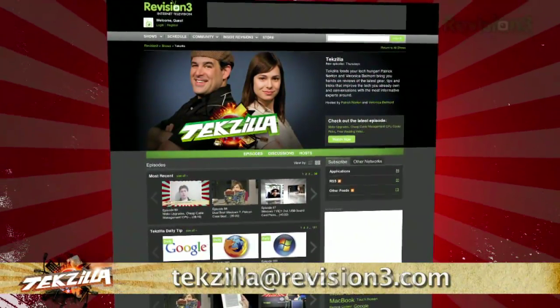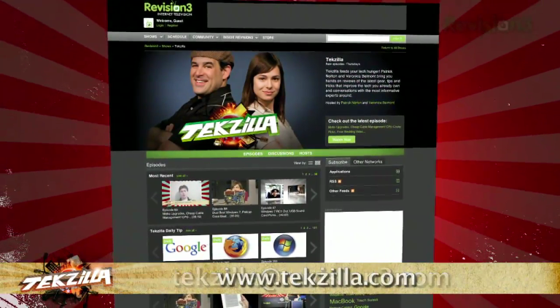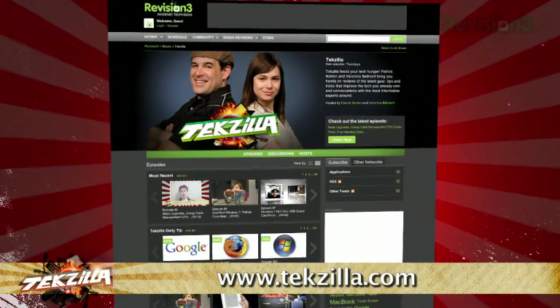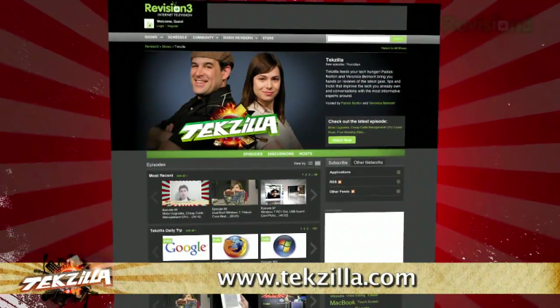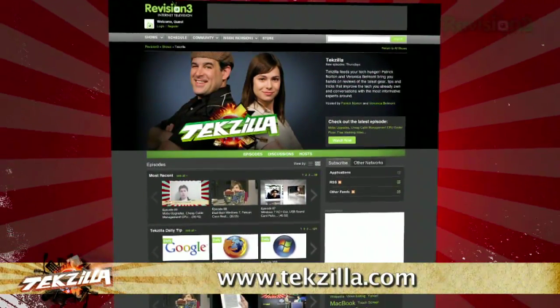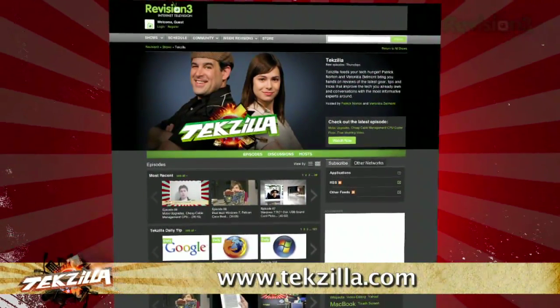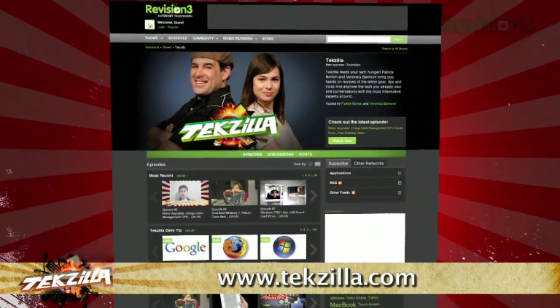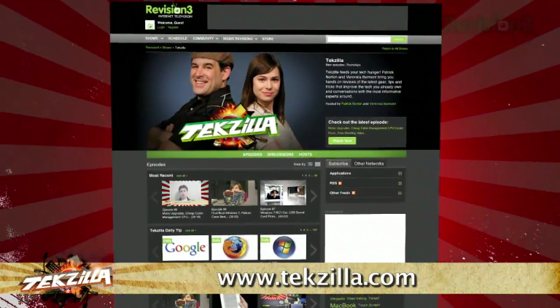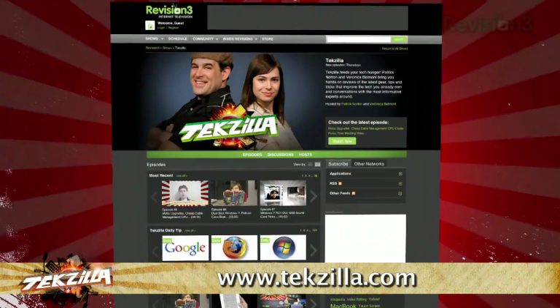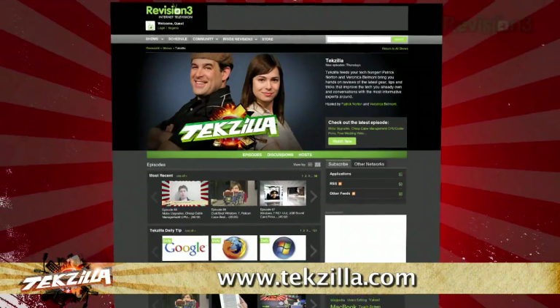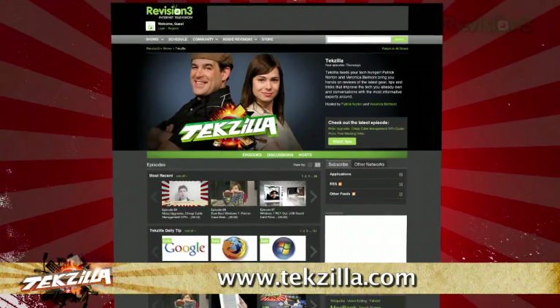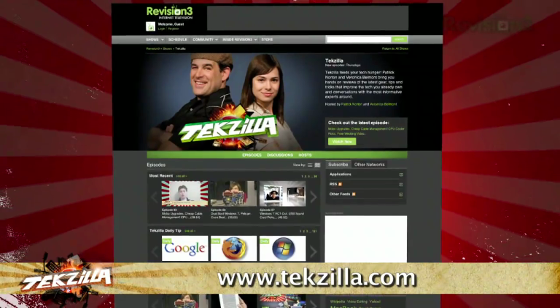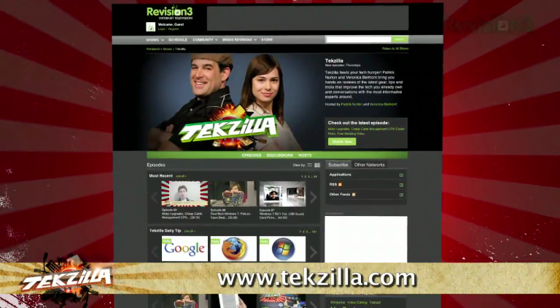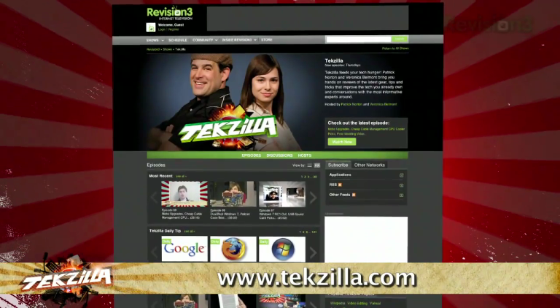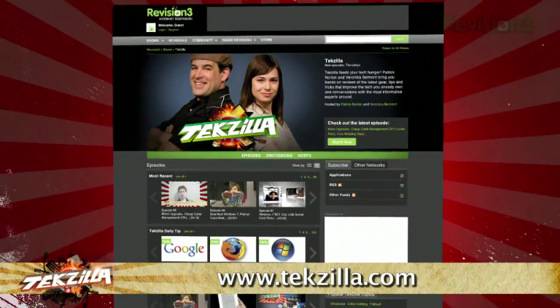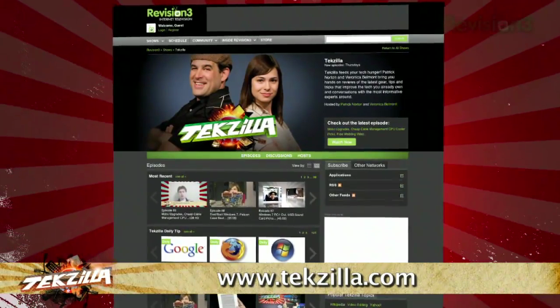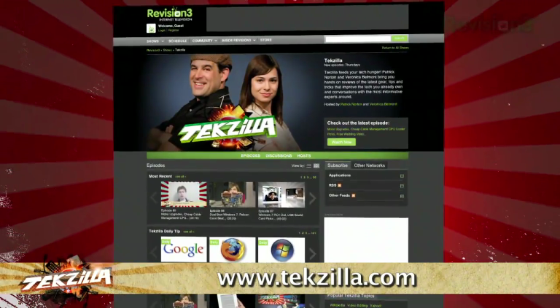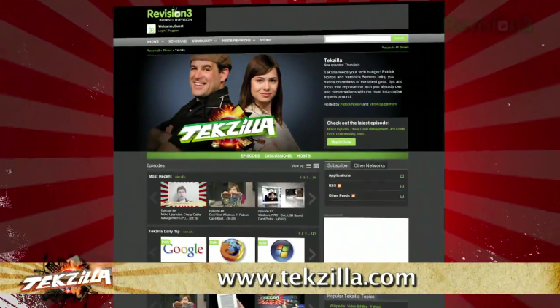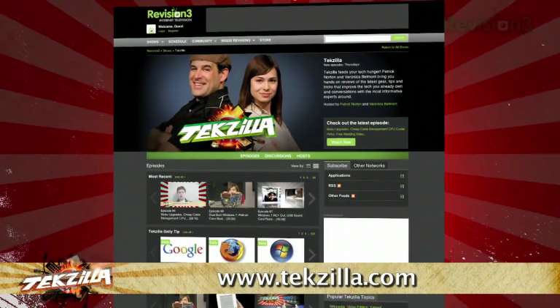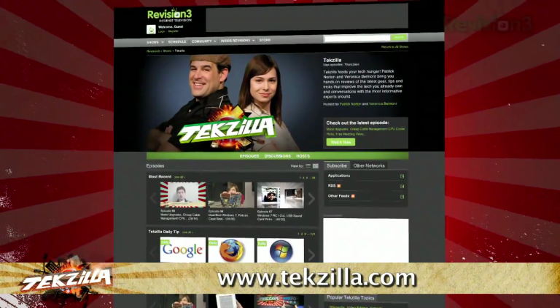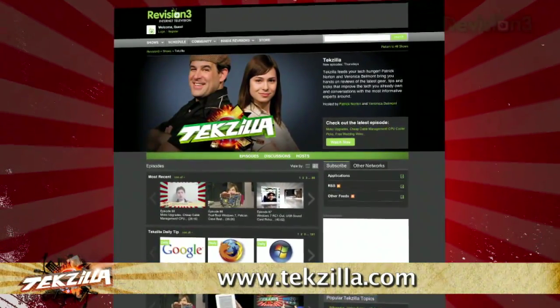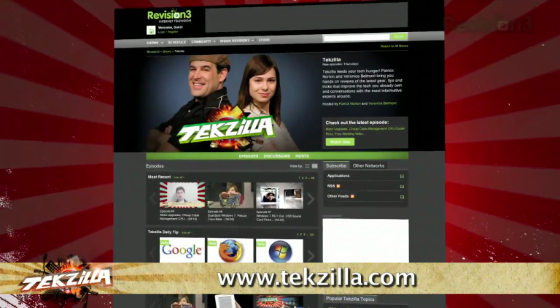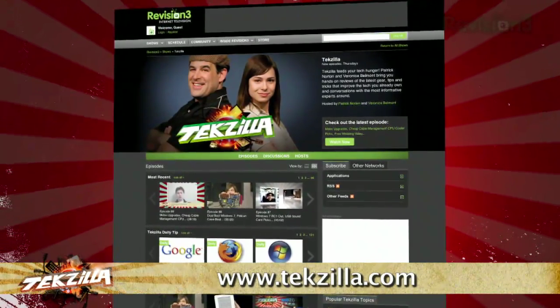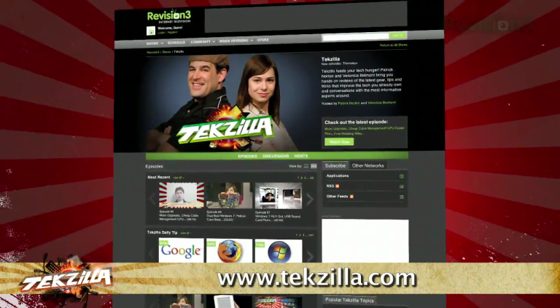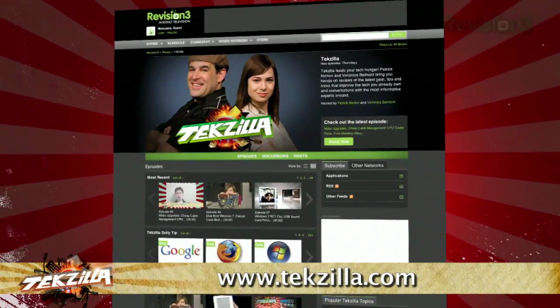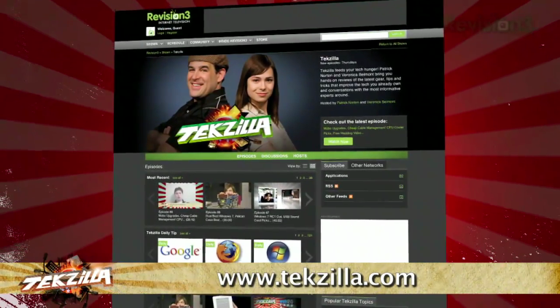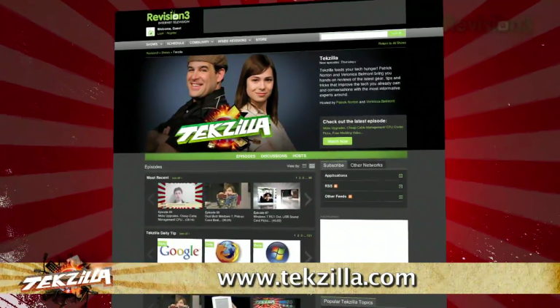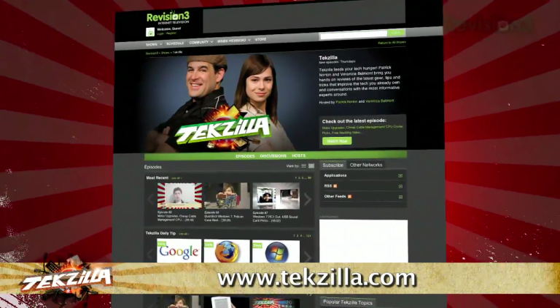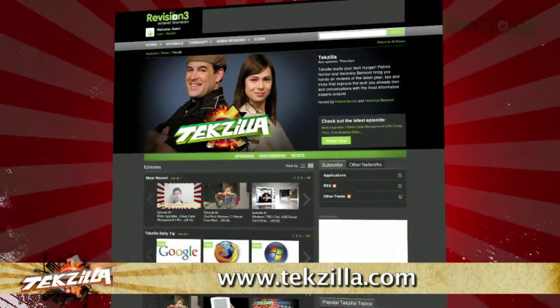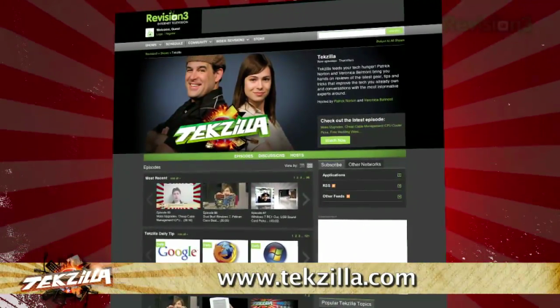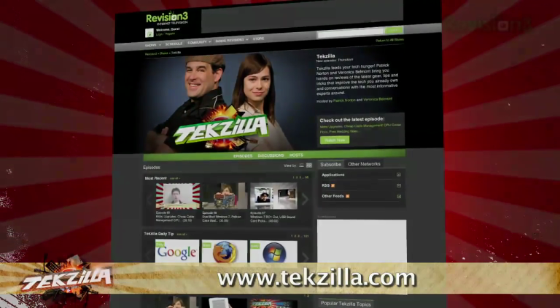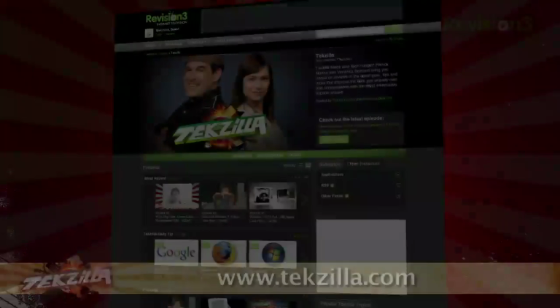And don't forget tekzilla.com — it's the place to find more tips, tricks, product reviews, and how-to's.